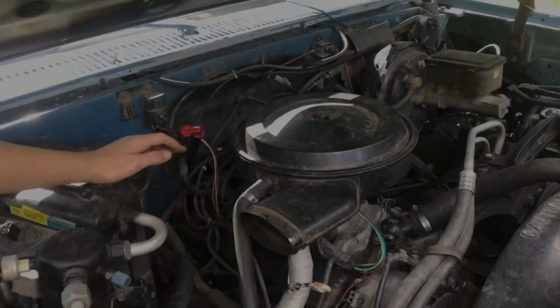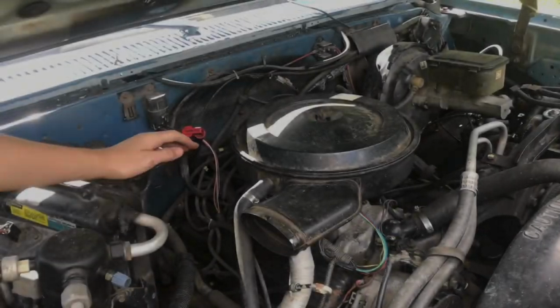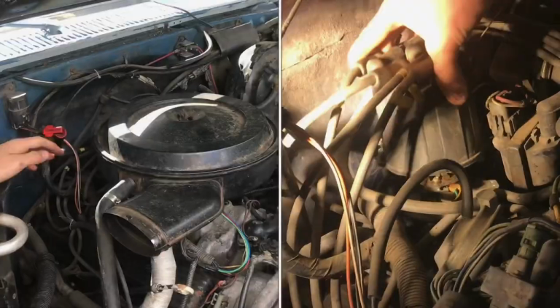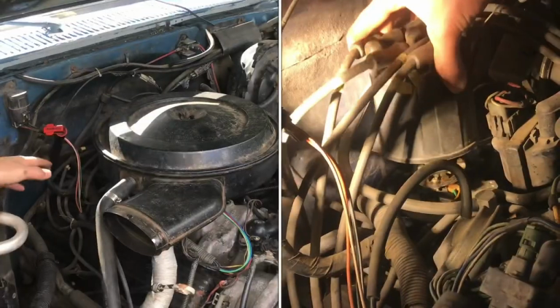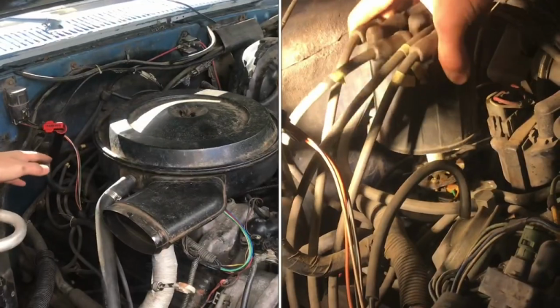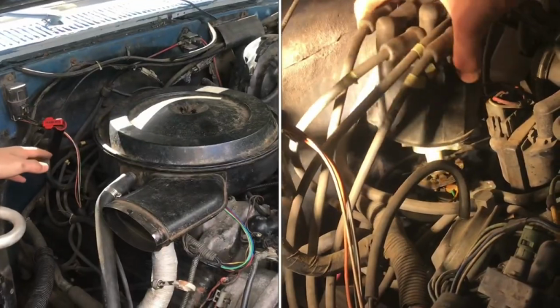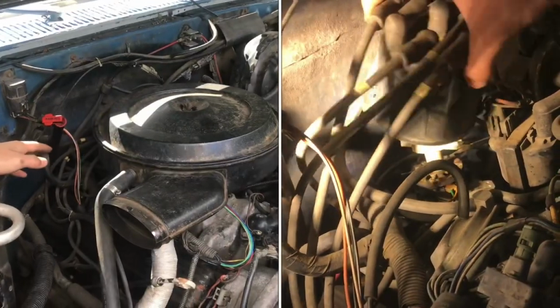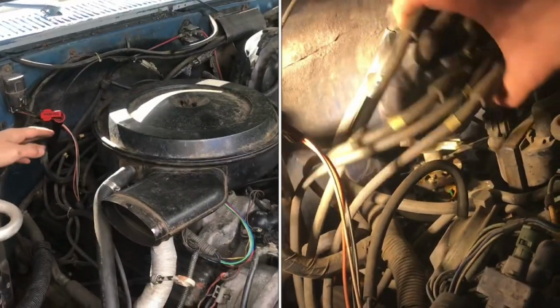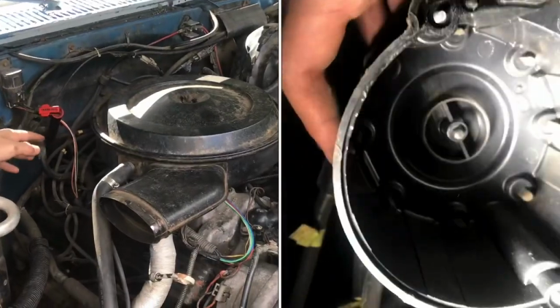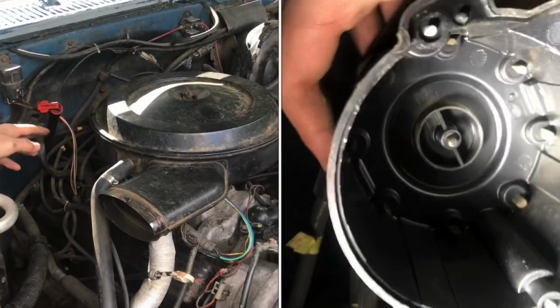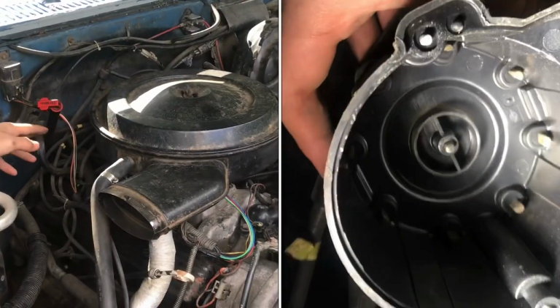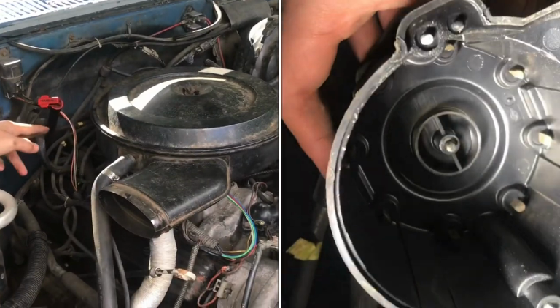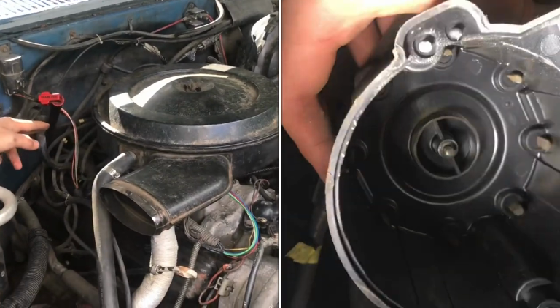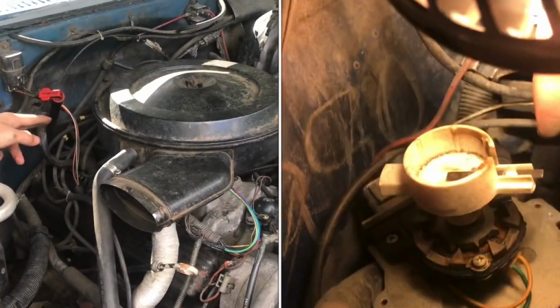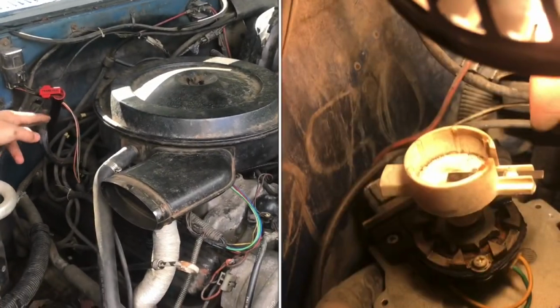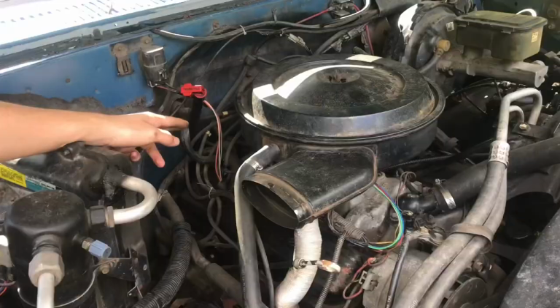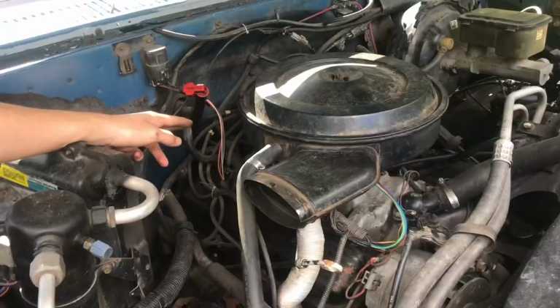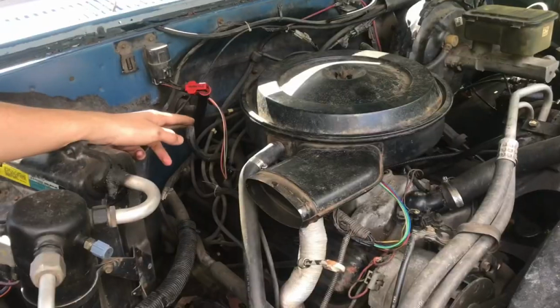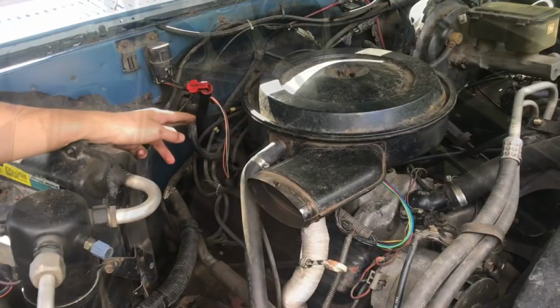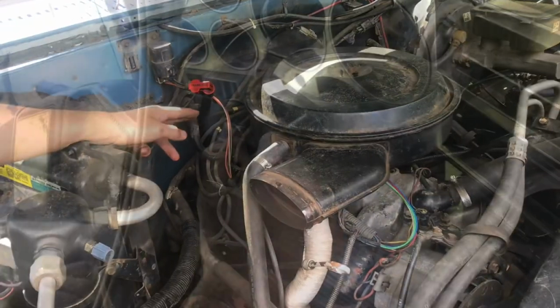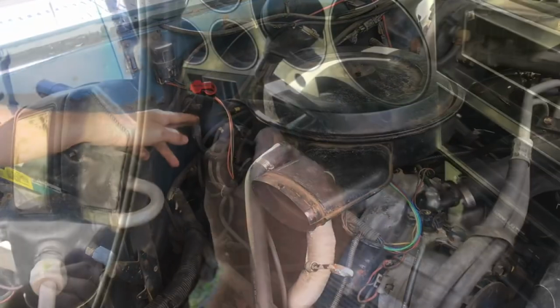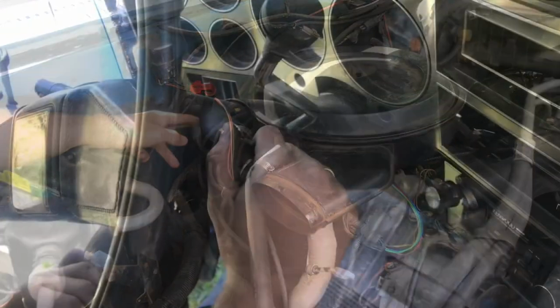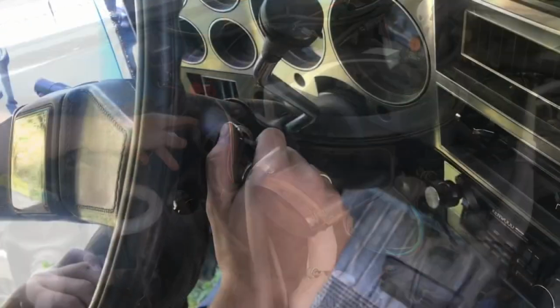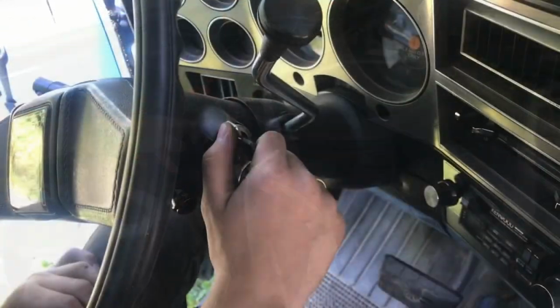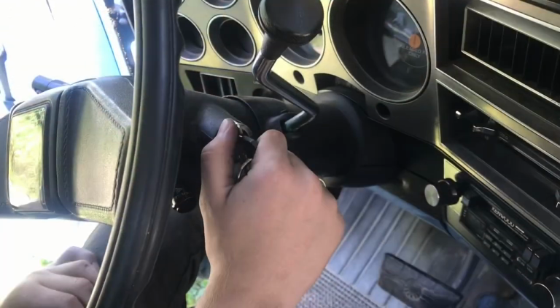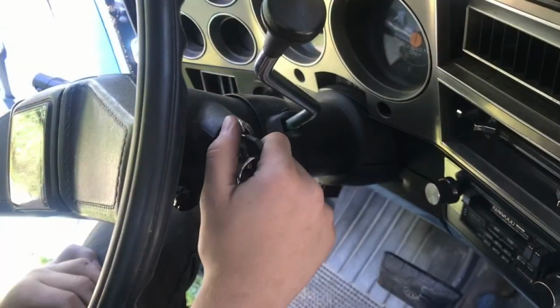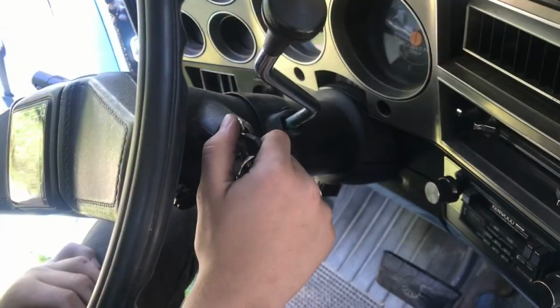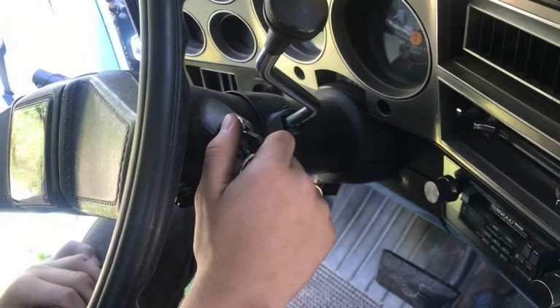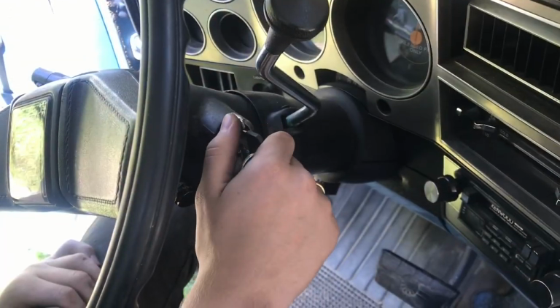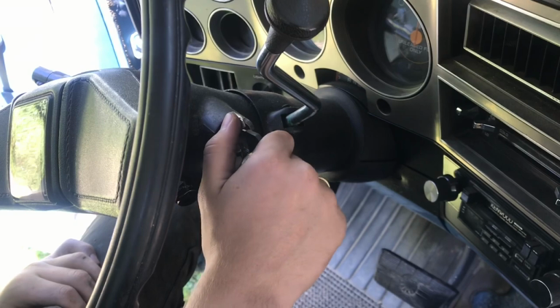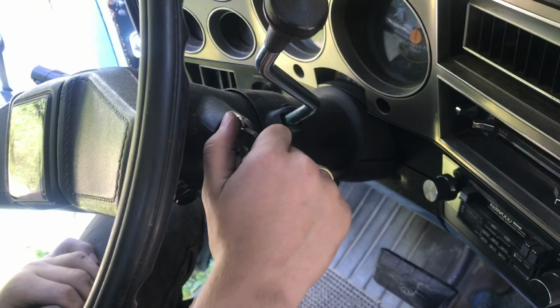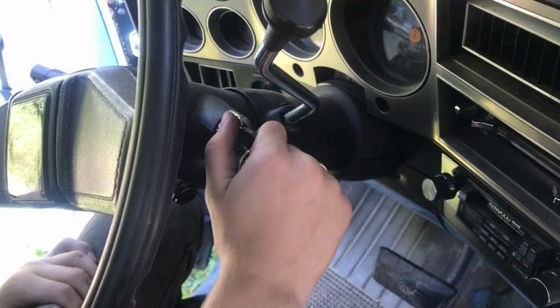In this video, we'll clean the cap and rotor on this 350 Chevy. We'll crank it over and see how it sounds.